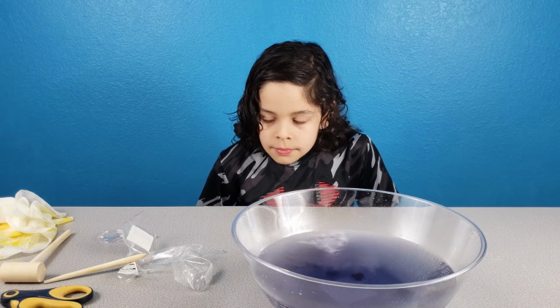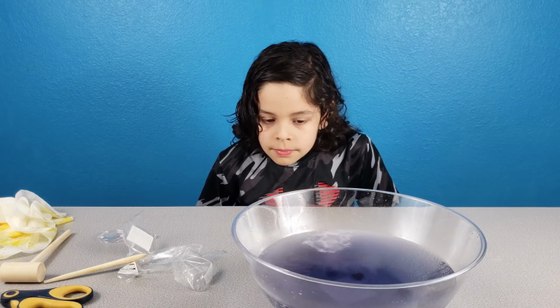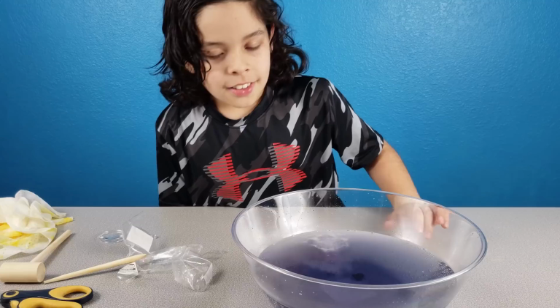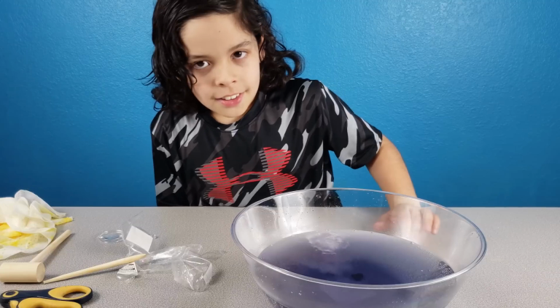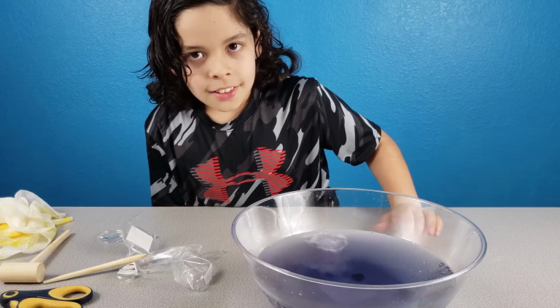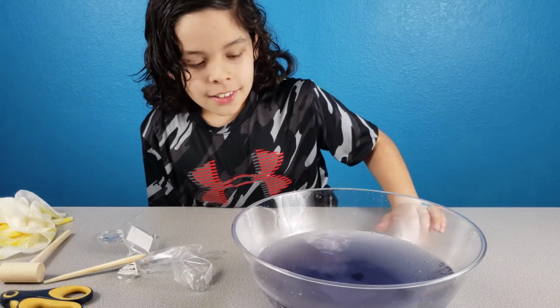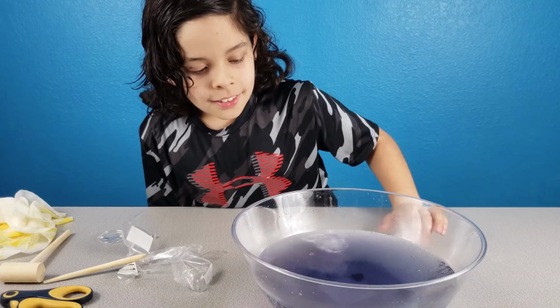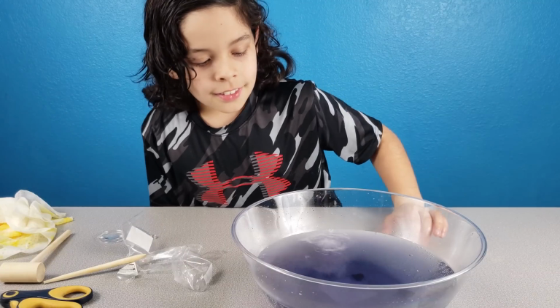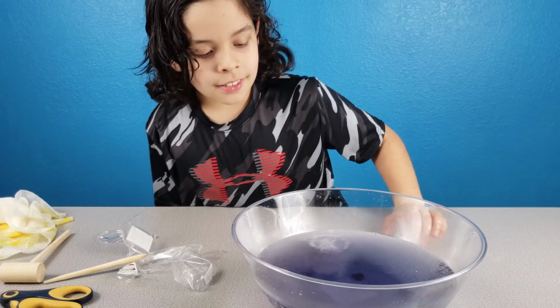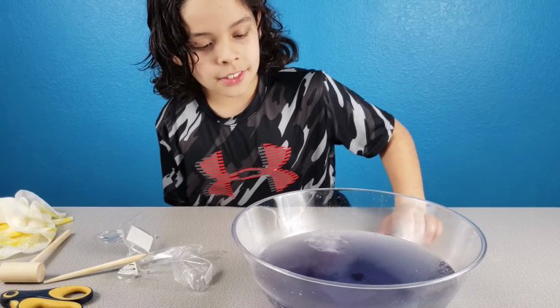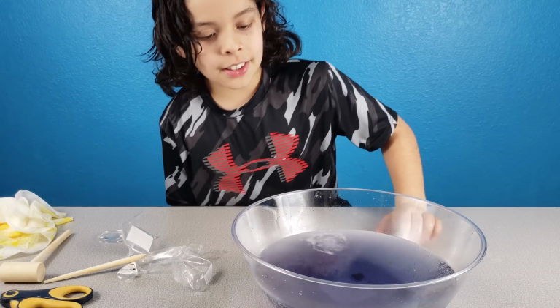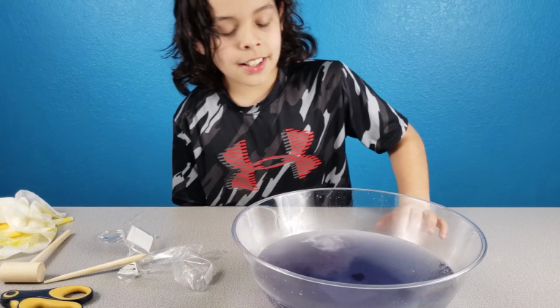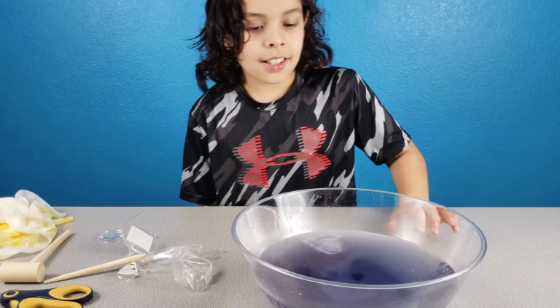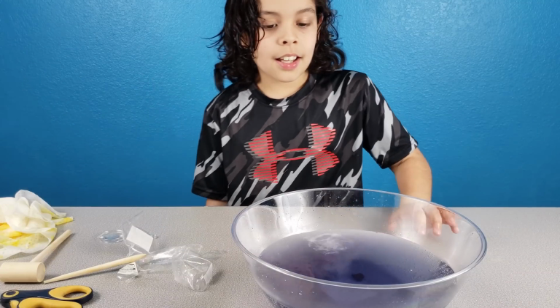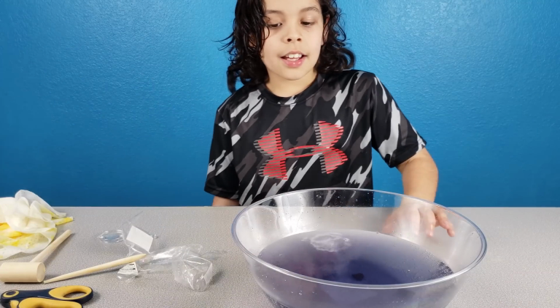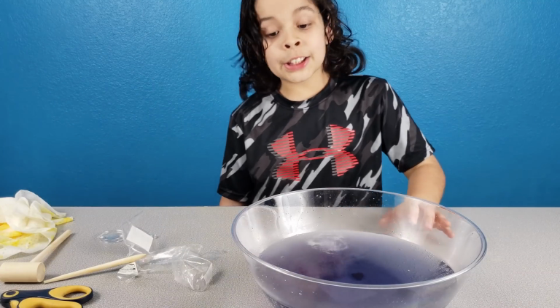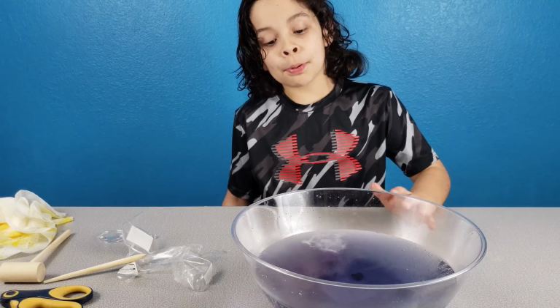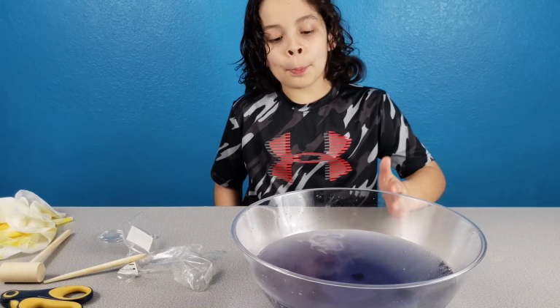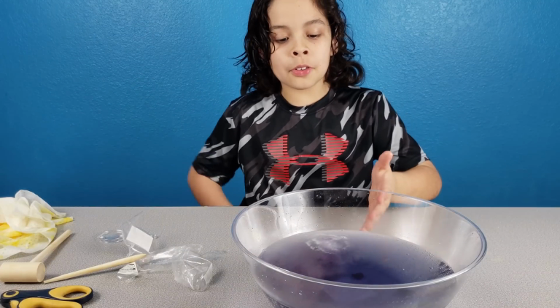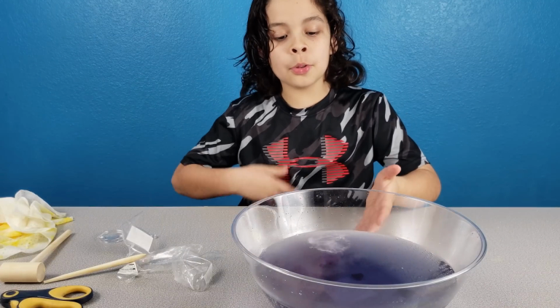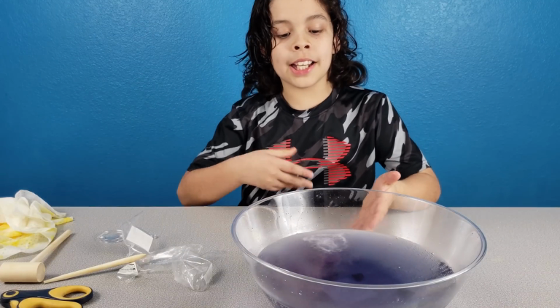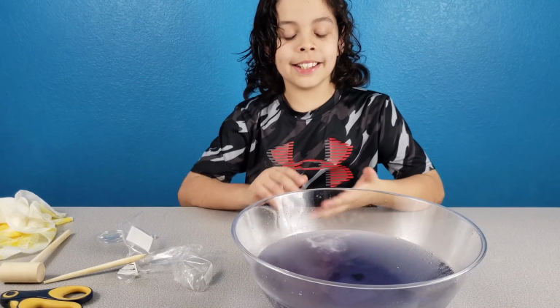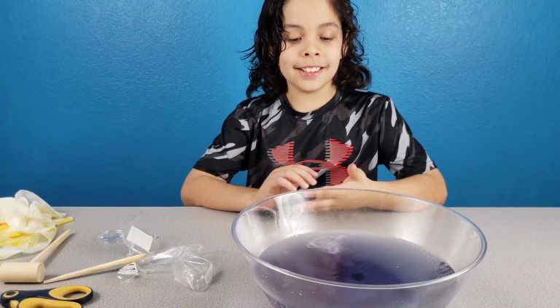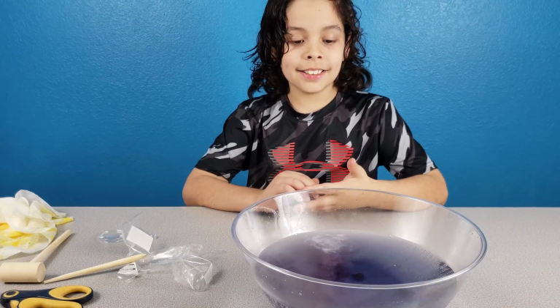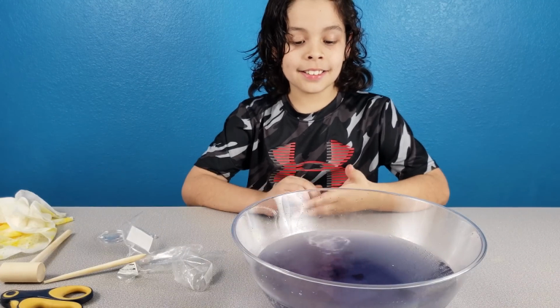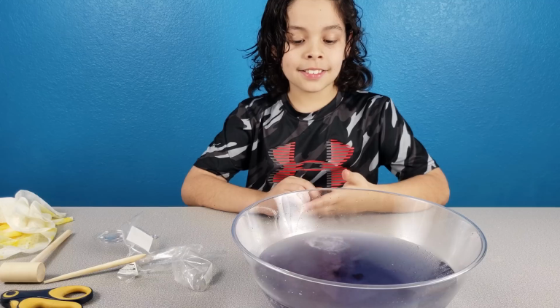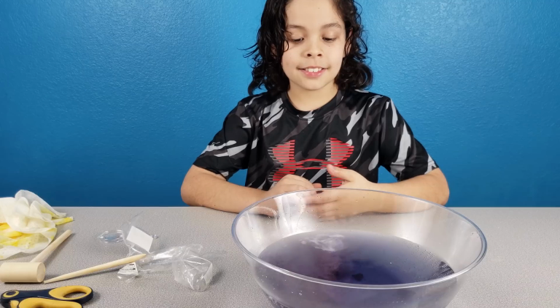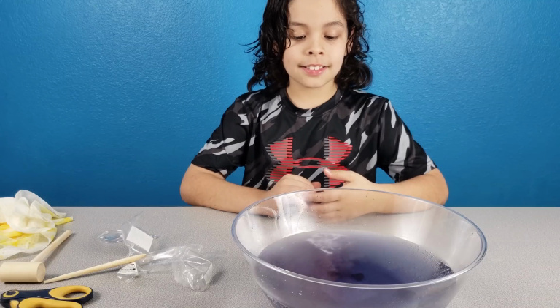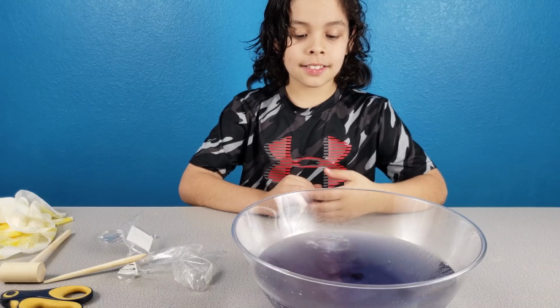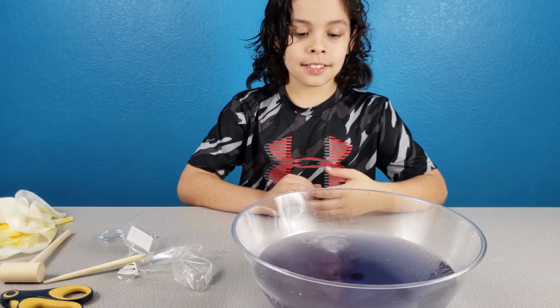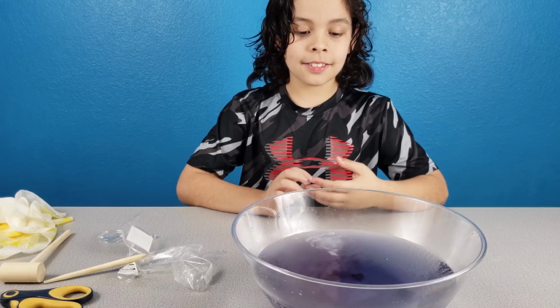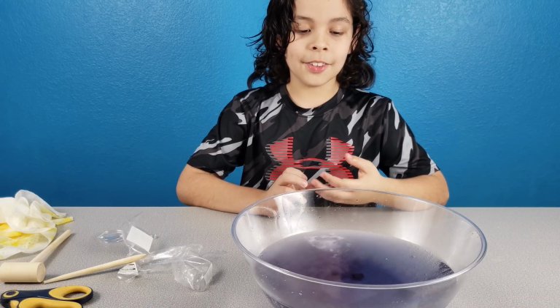It looks like Kool-Aid — purple Kool-Aid. Are you thirsty? No.